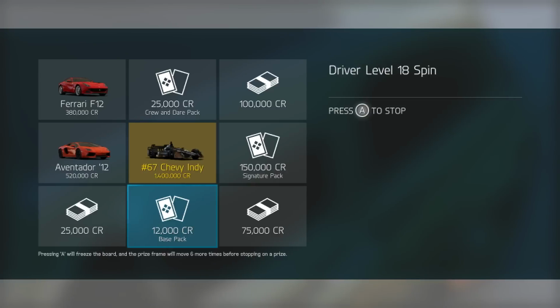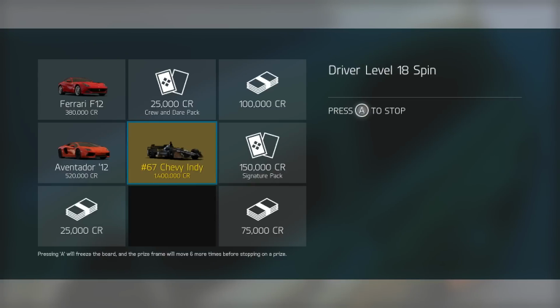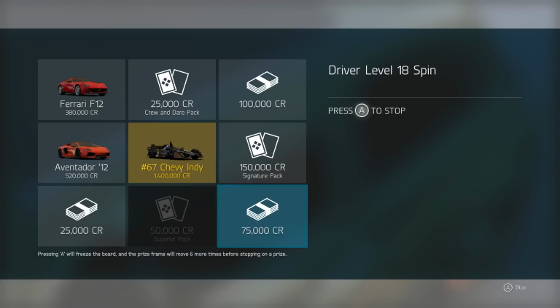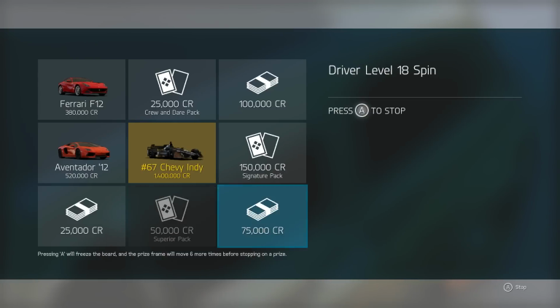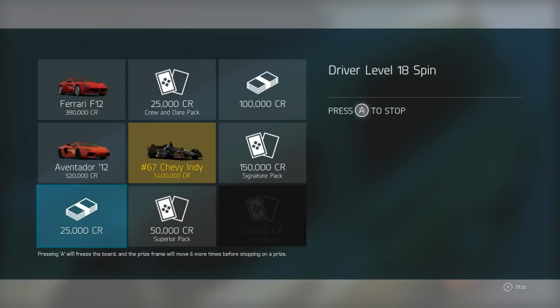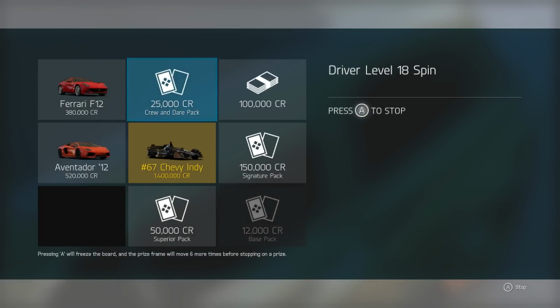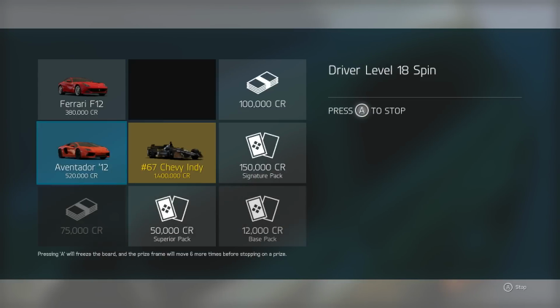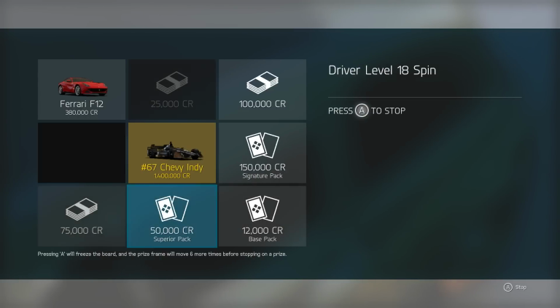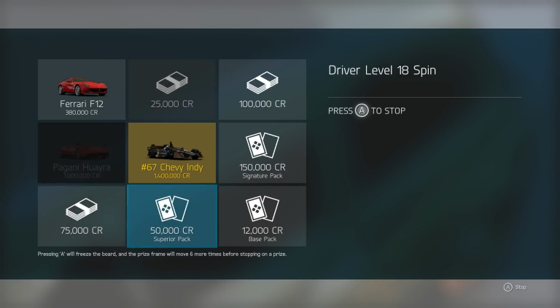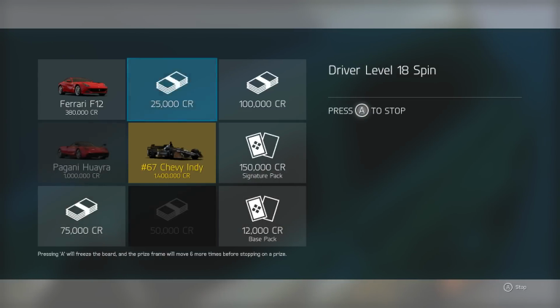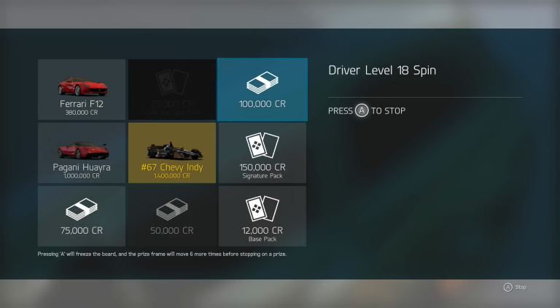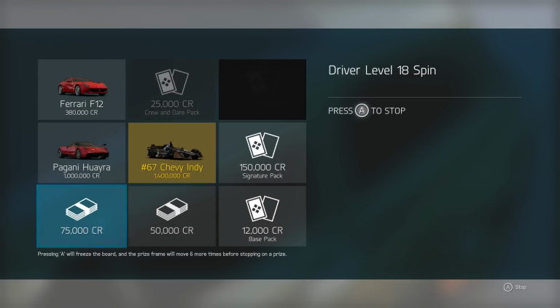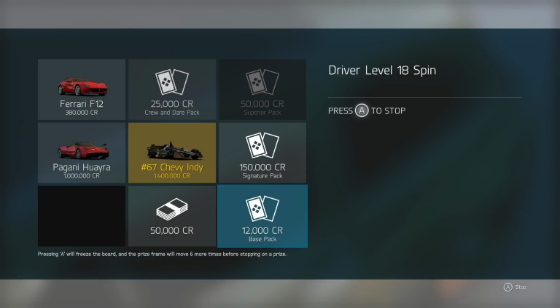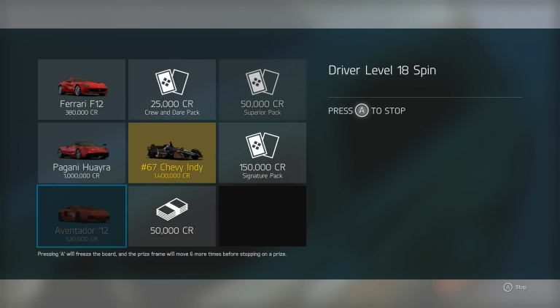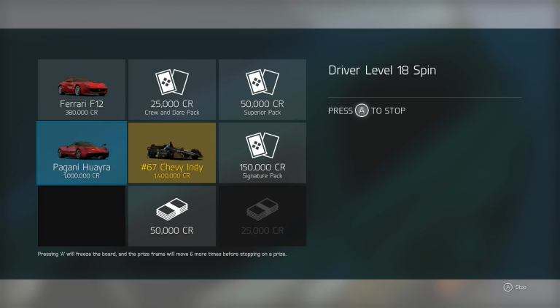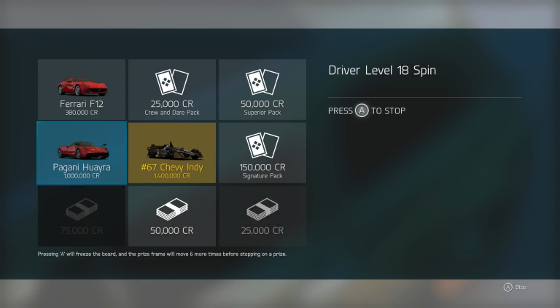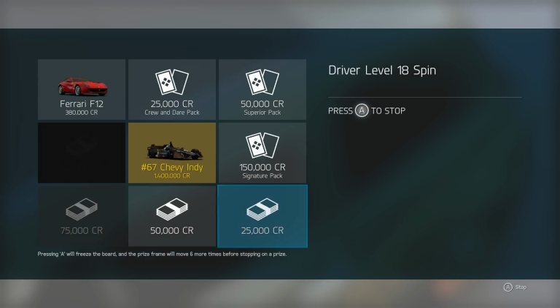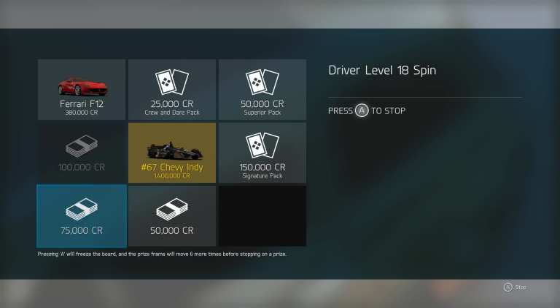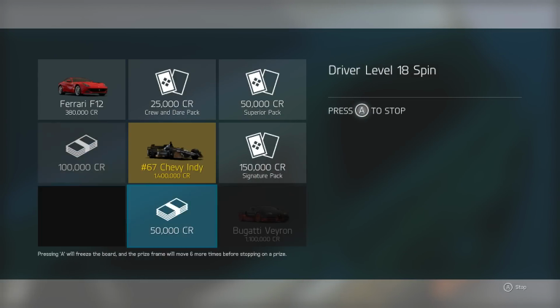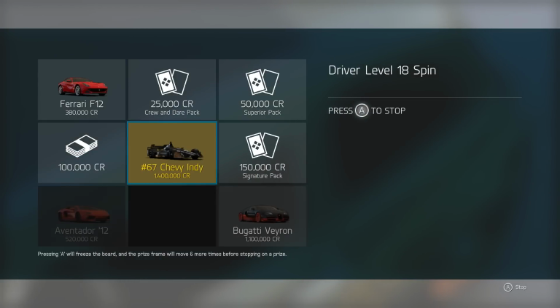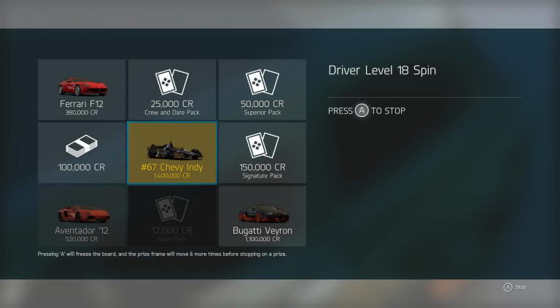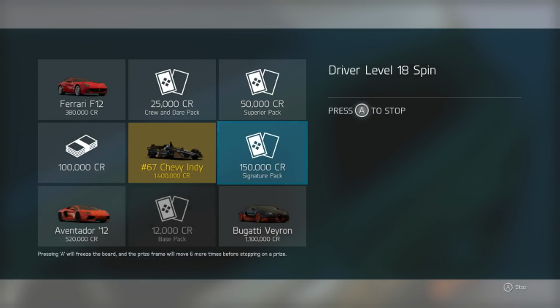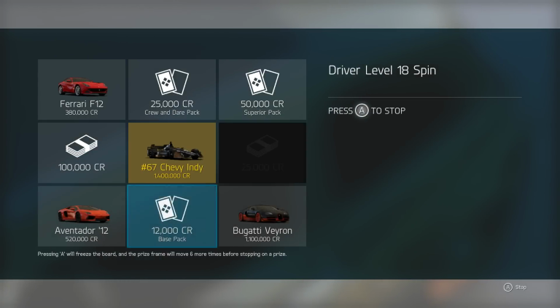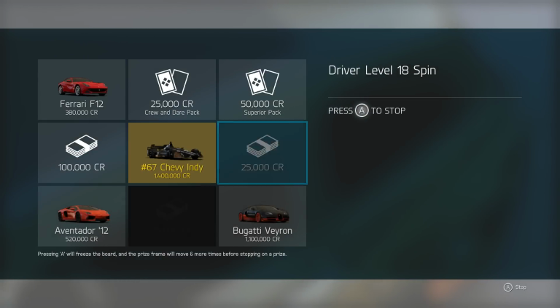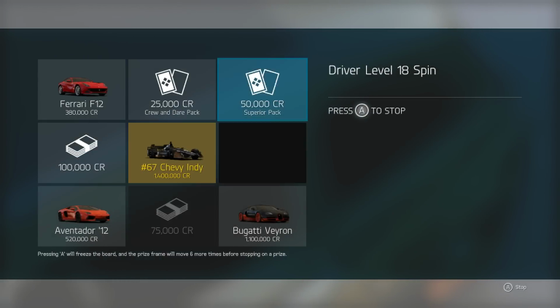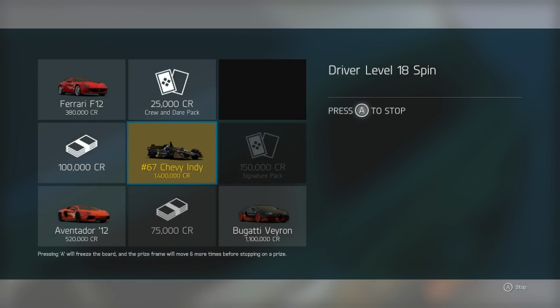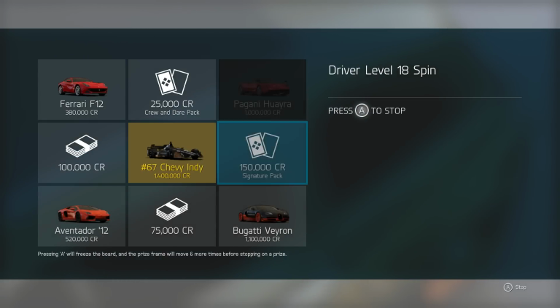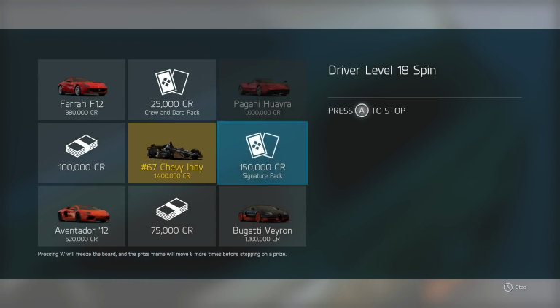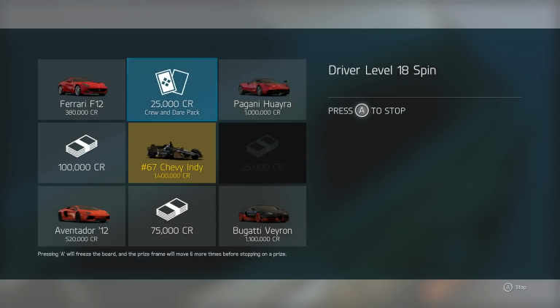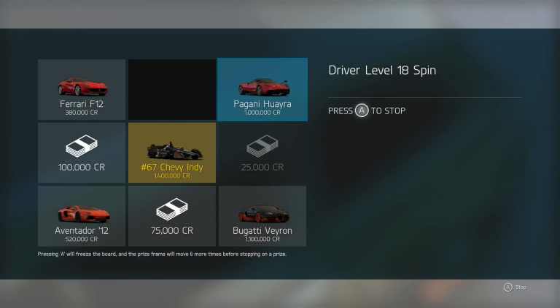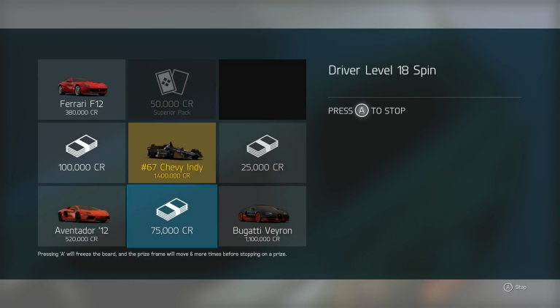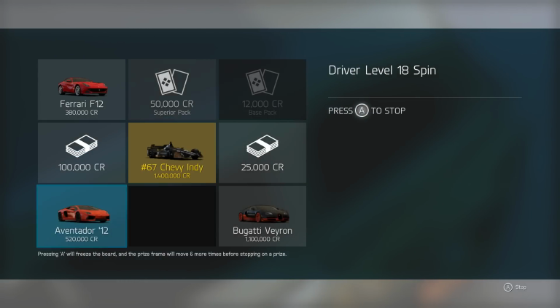Hey guys, my name is Gigi and welcome back to some Forza 6 today. We are going to be doing a wheel spin build.